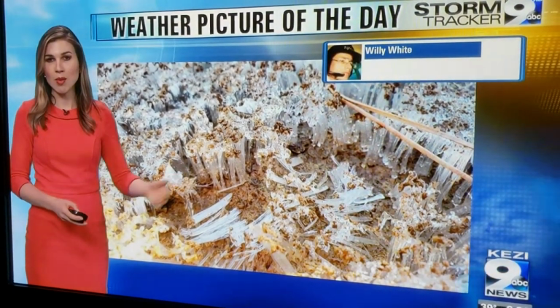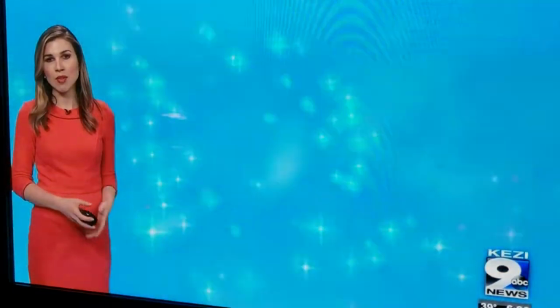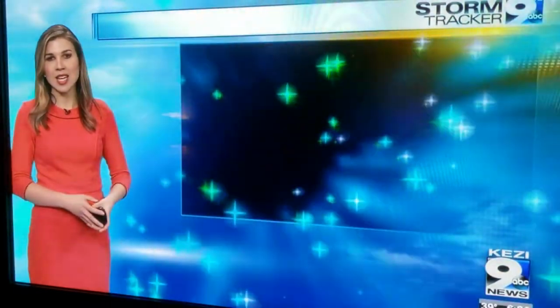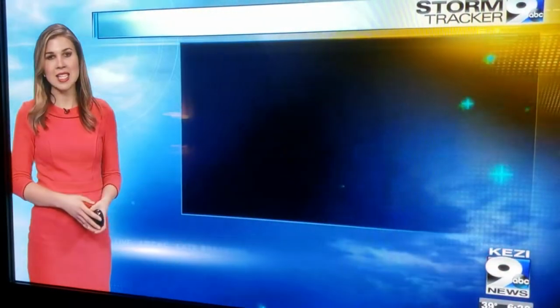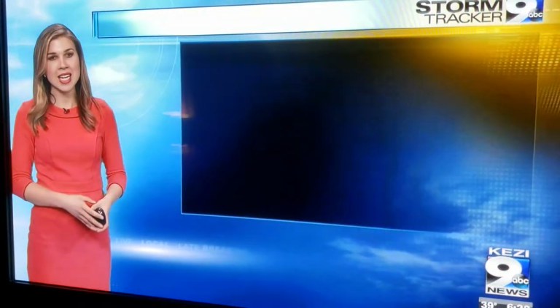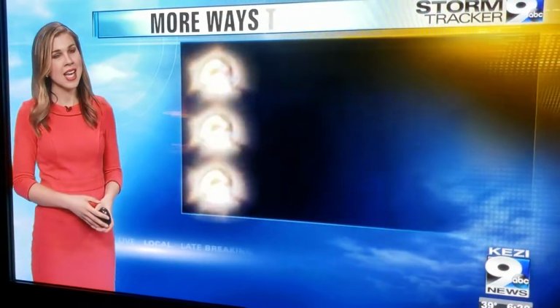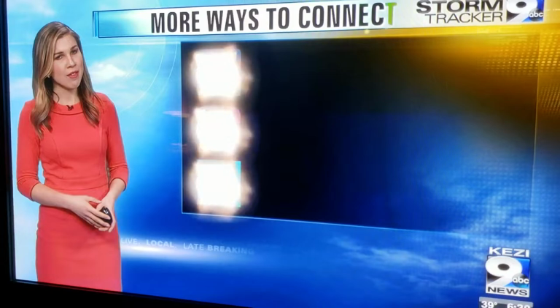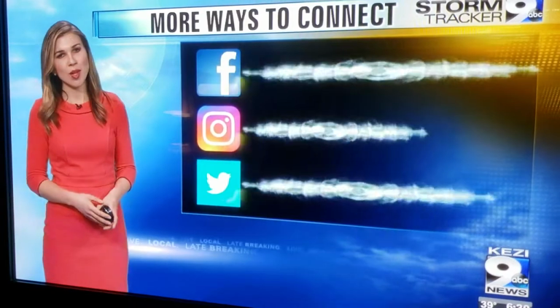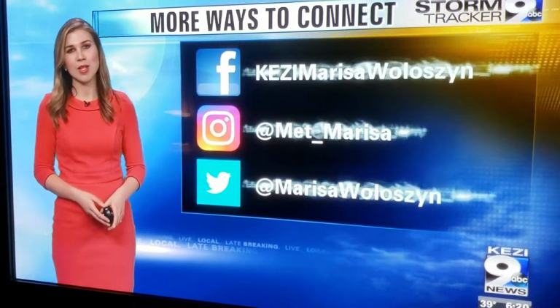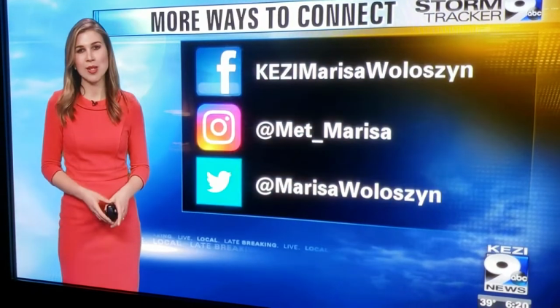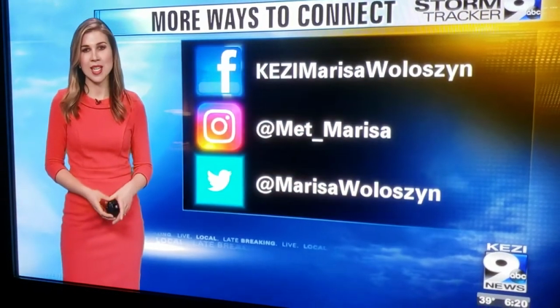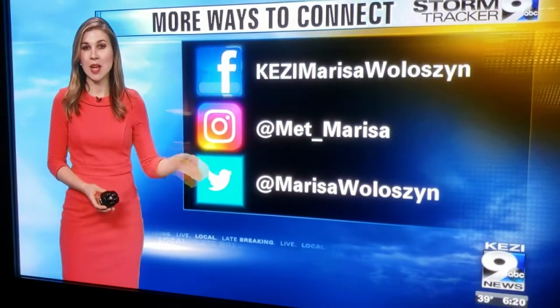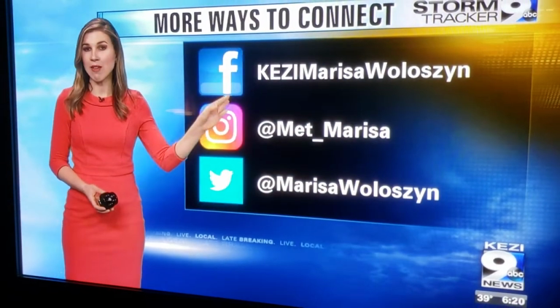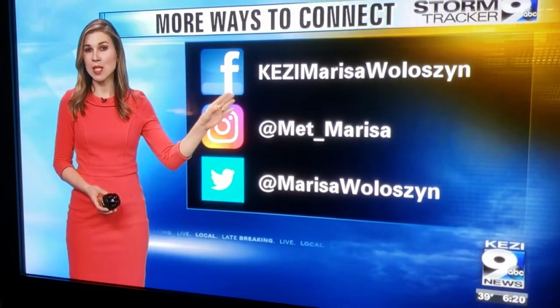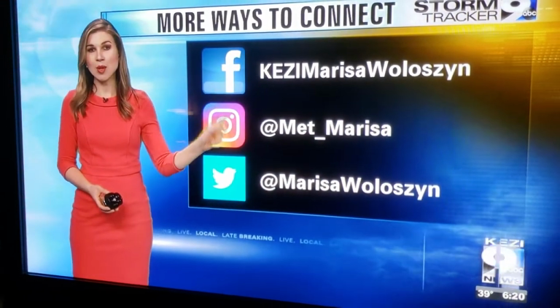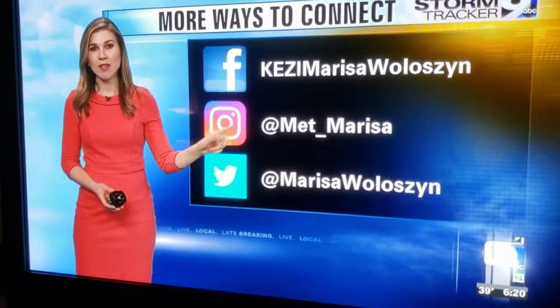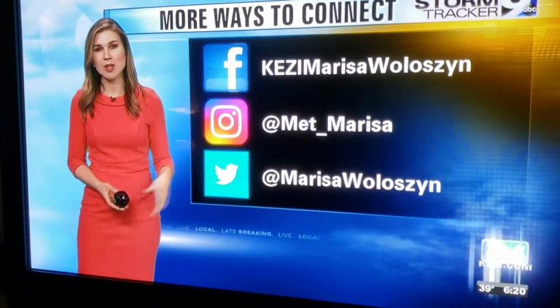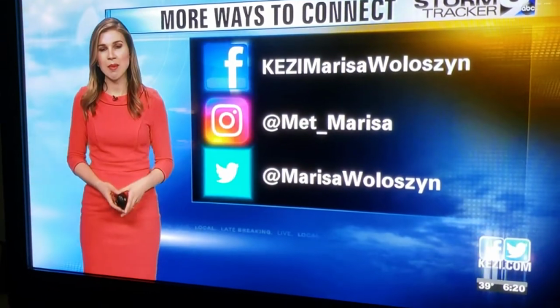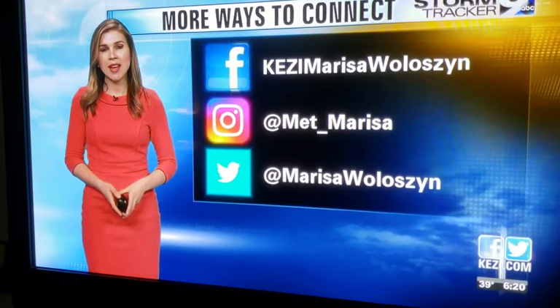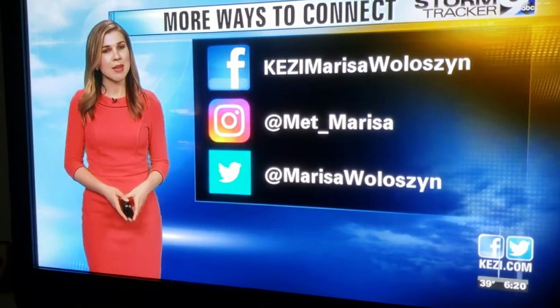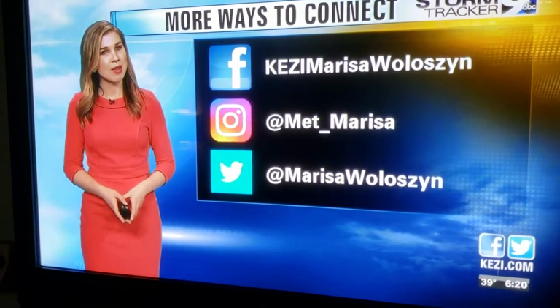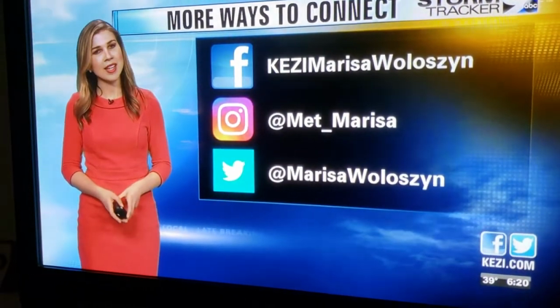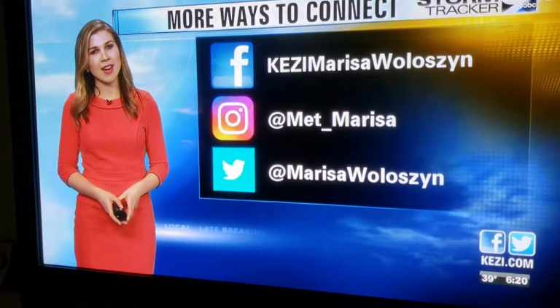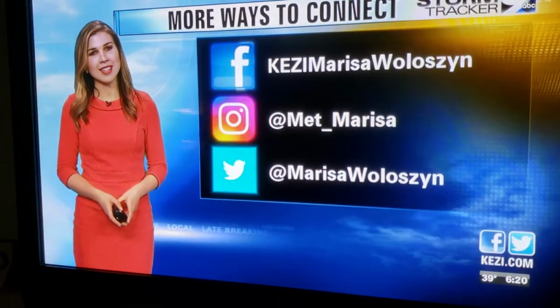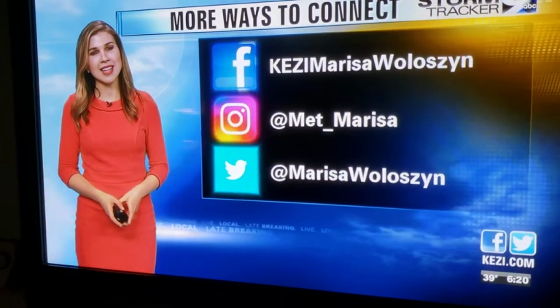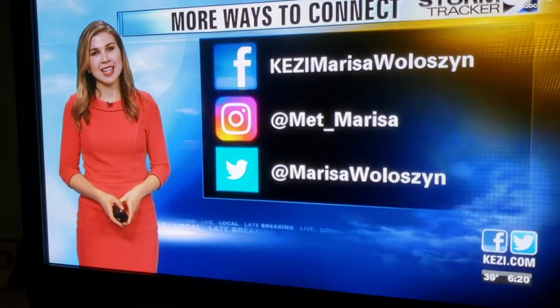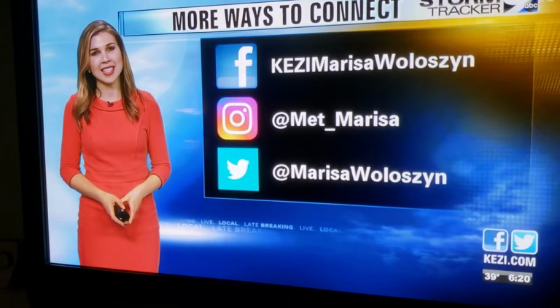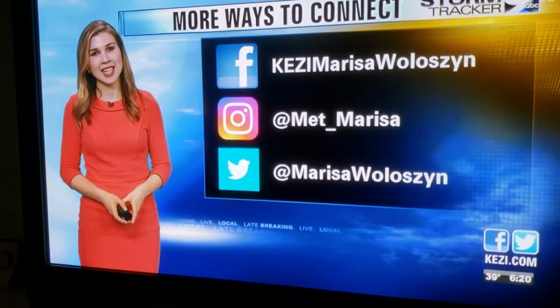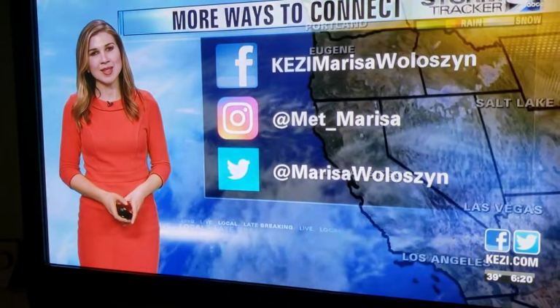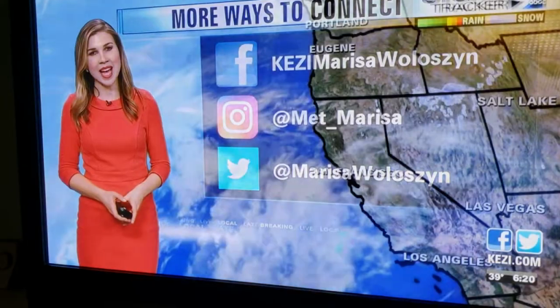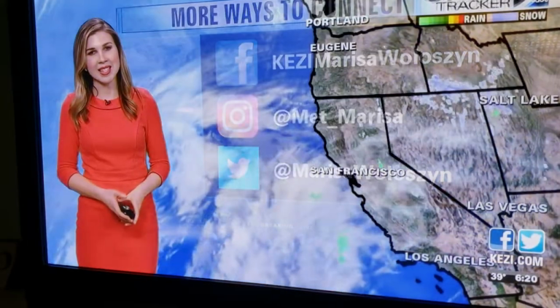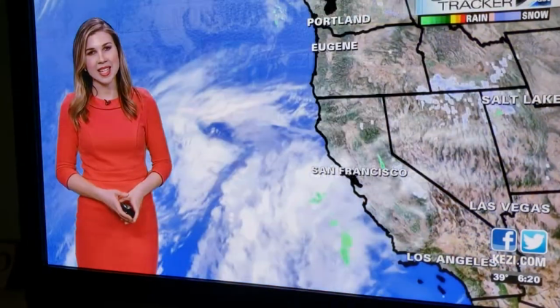Thank you, Willie, for sending this in. If you have a weather picture, you can send it to me on Facebook or even Instagram — you may see it right here on KEZI 9 News at 6.